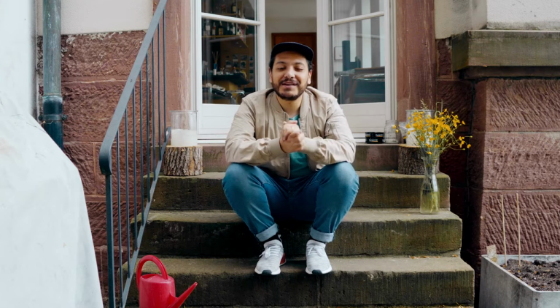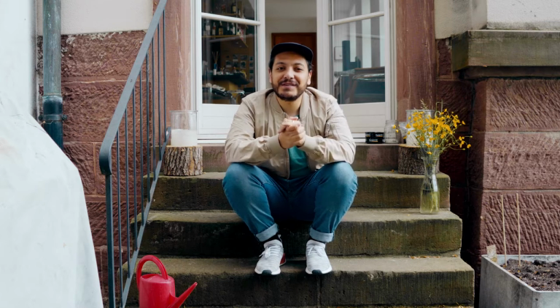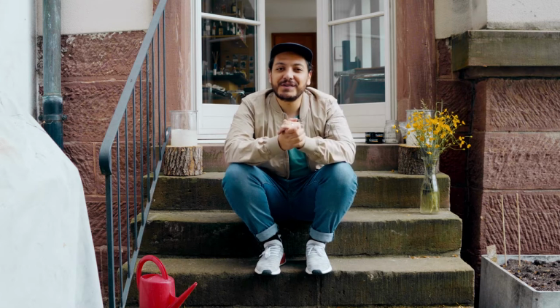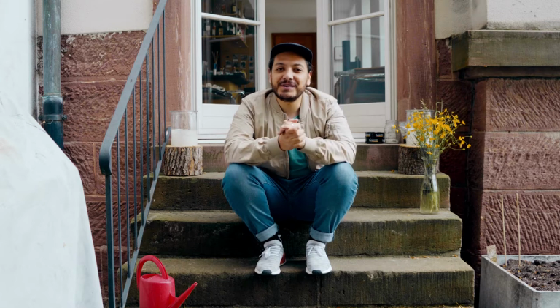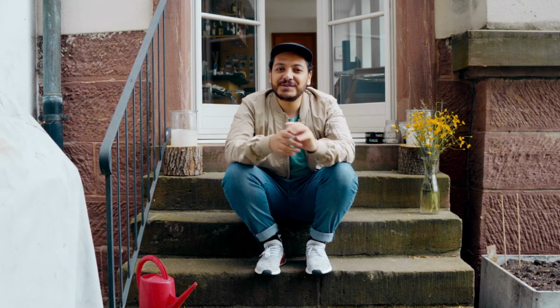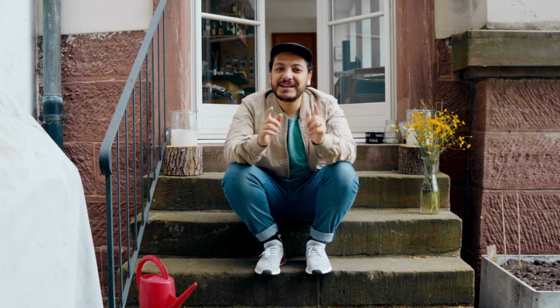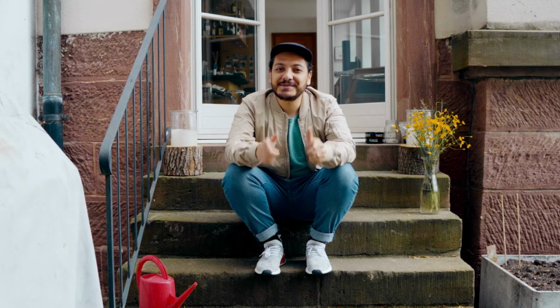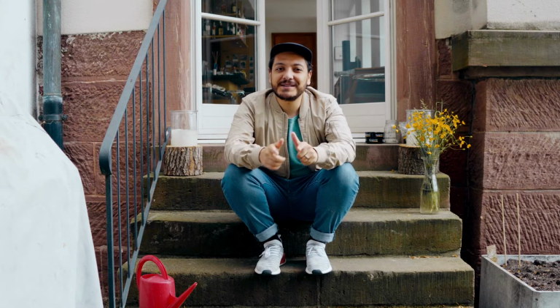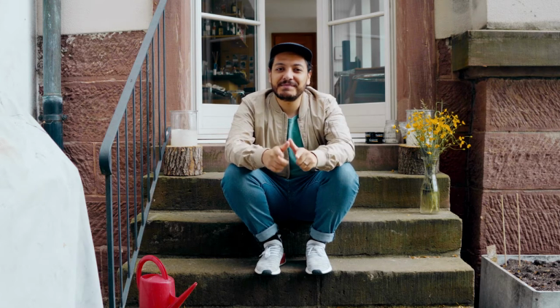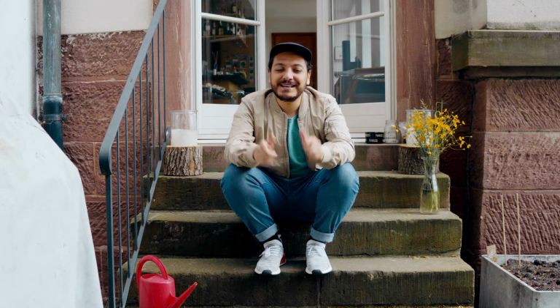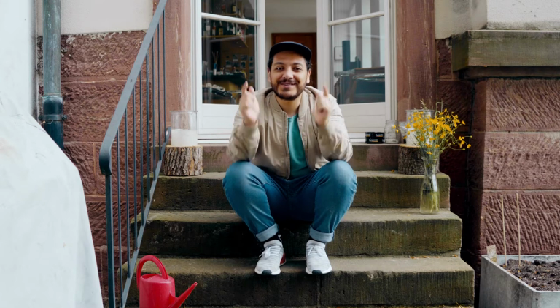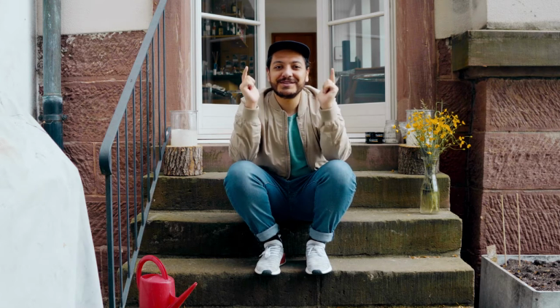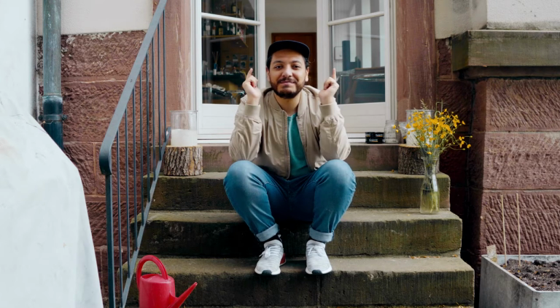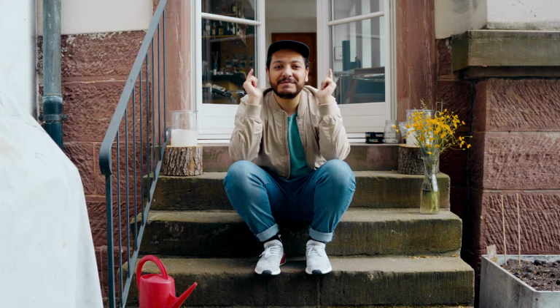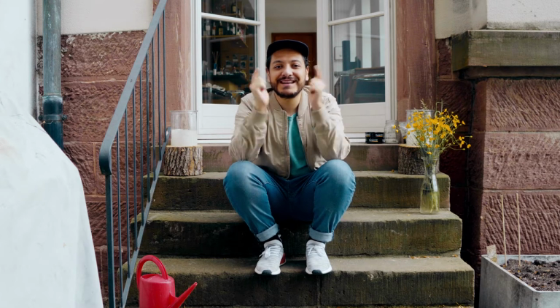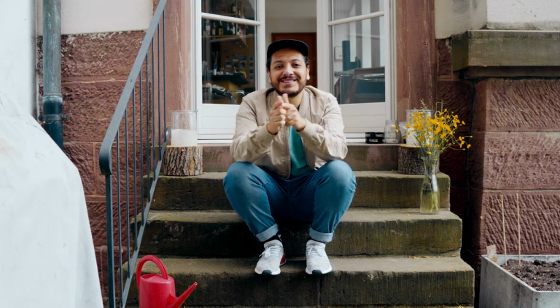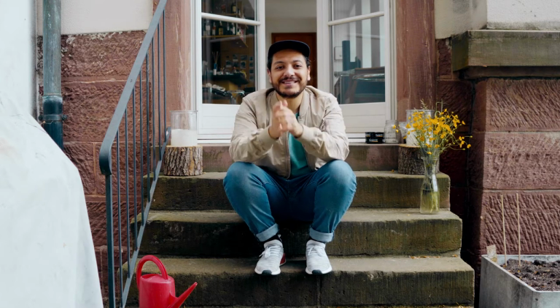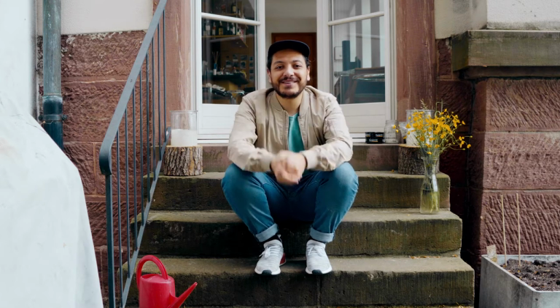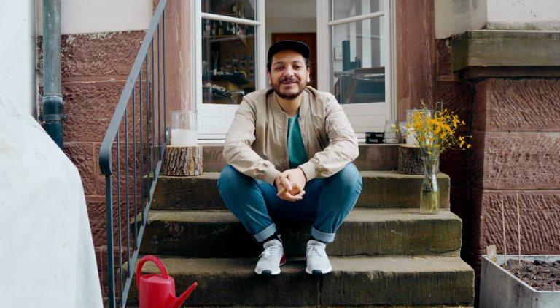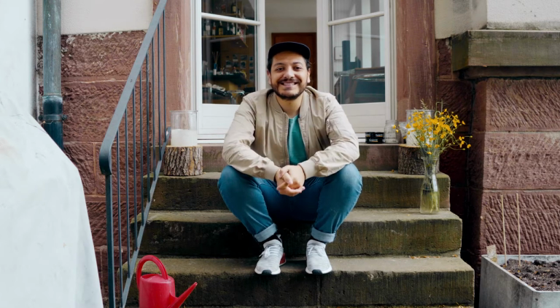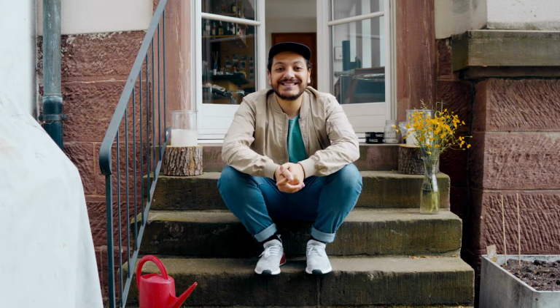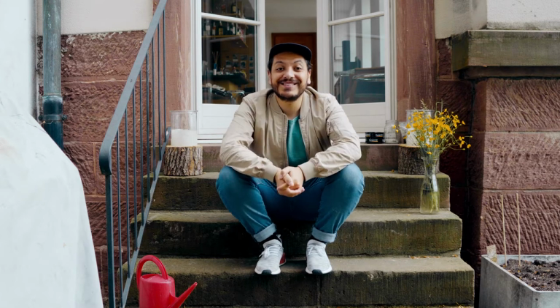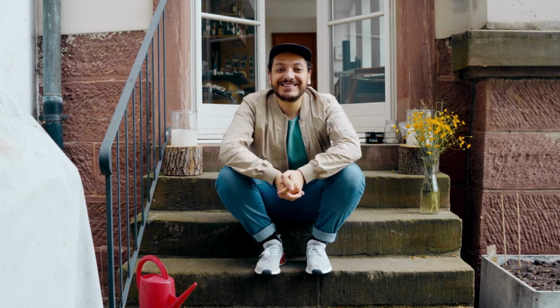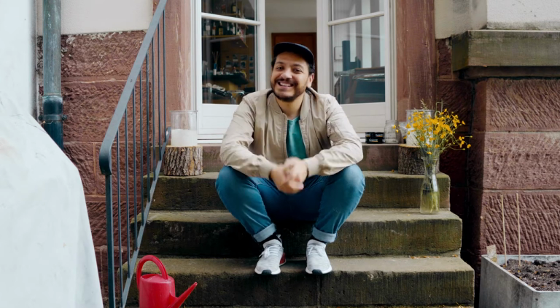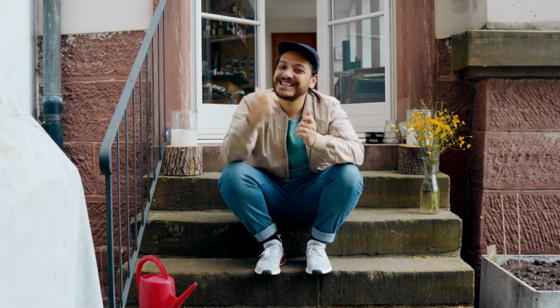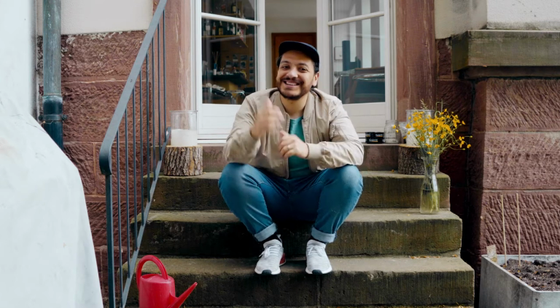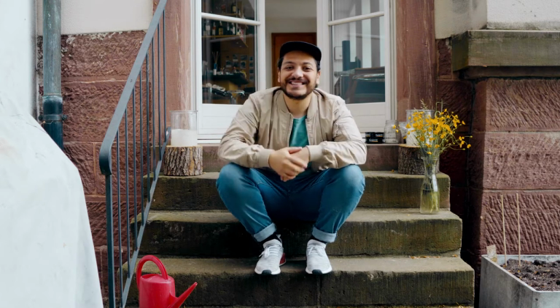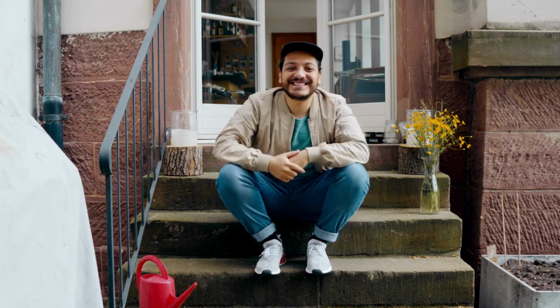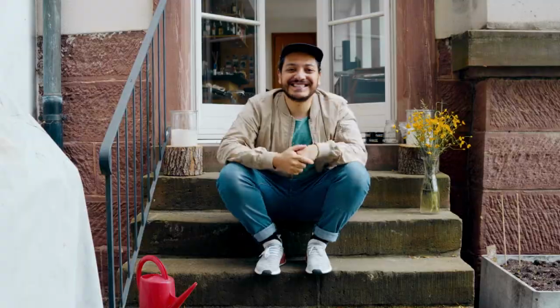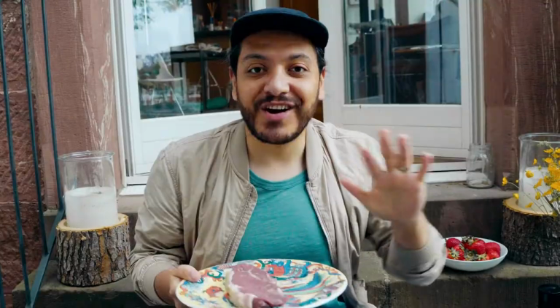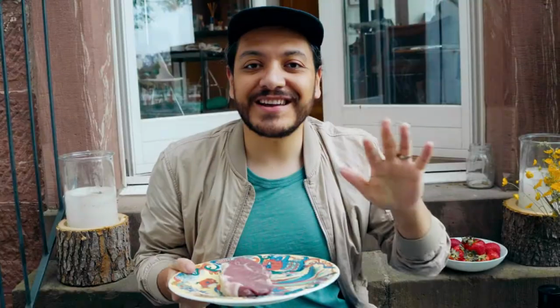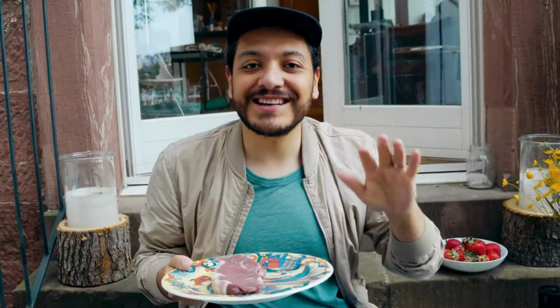Without any further ado, today's recipe is going to be based on that one, so let's get into it!